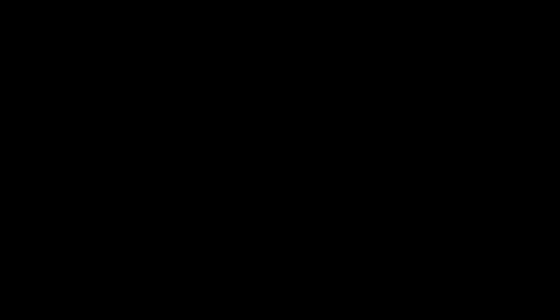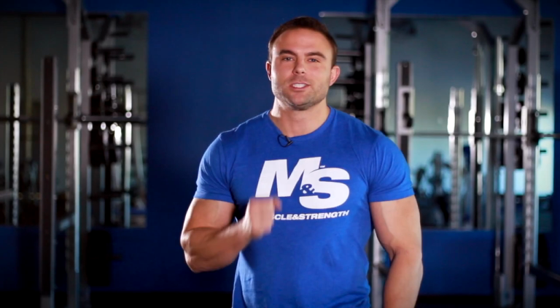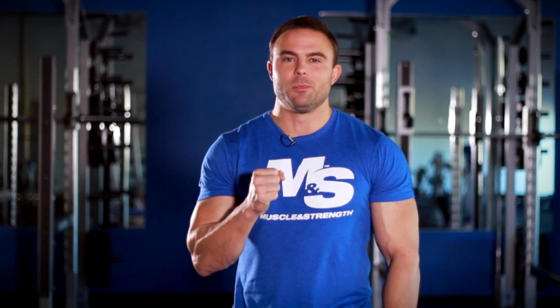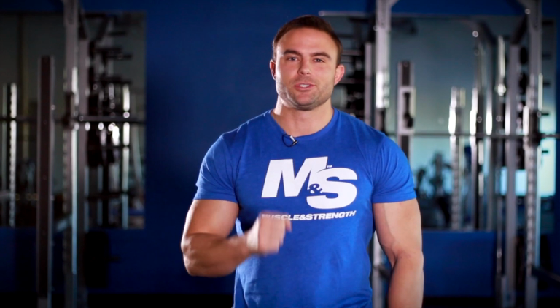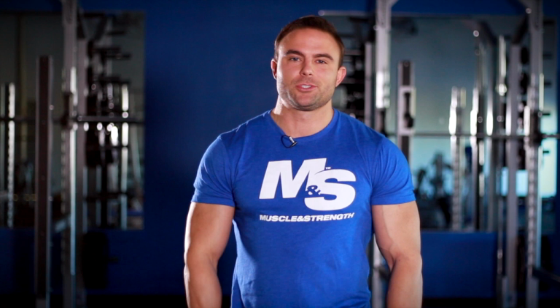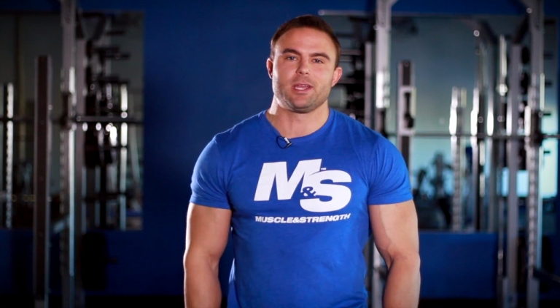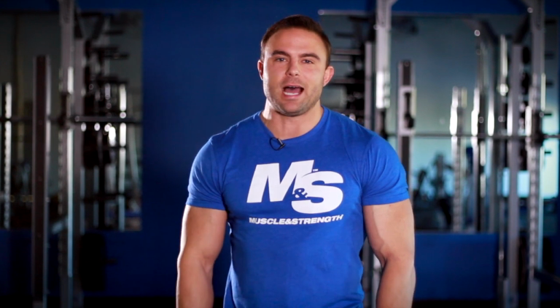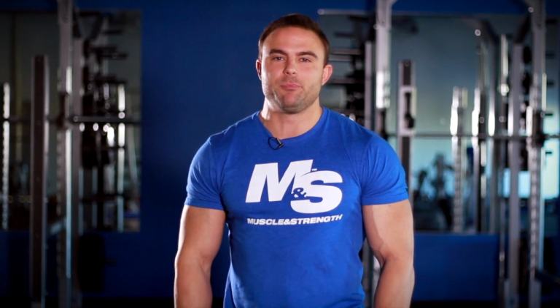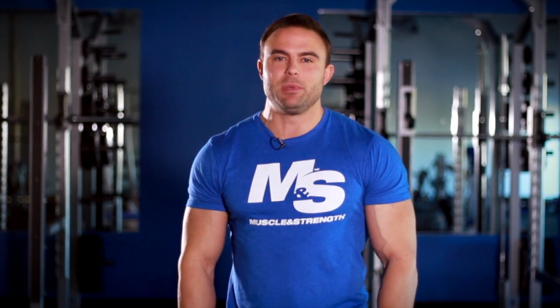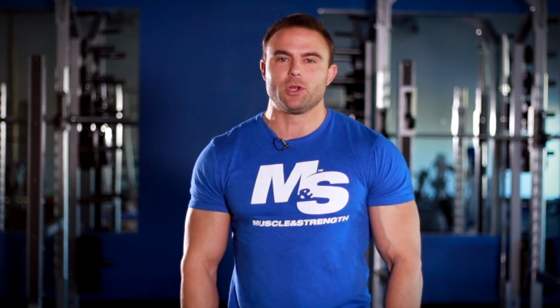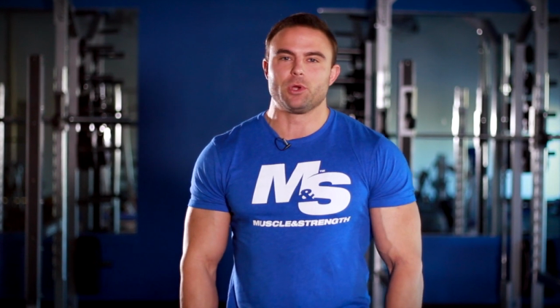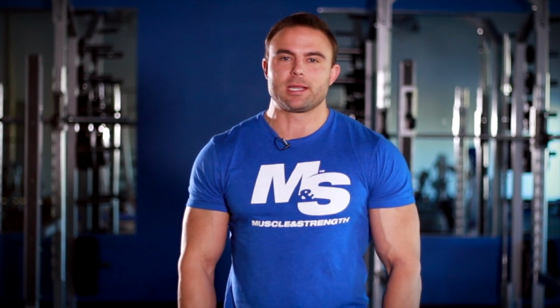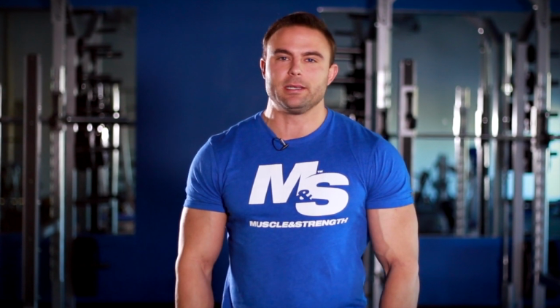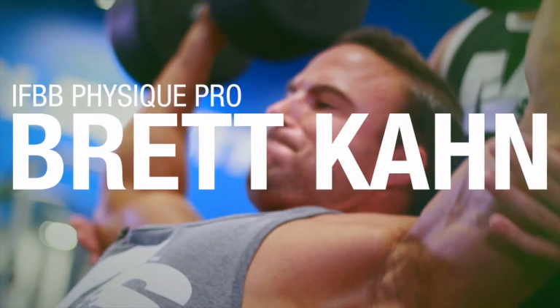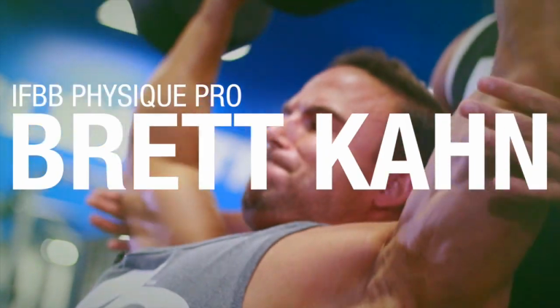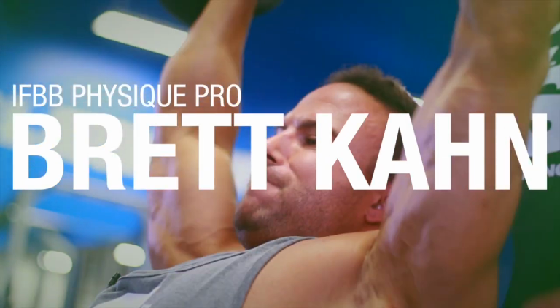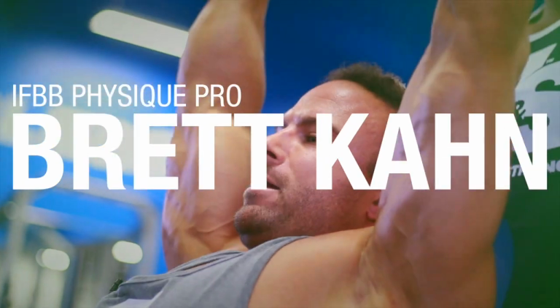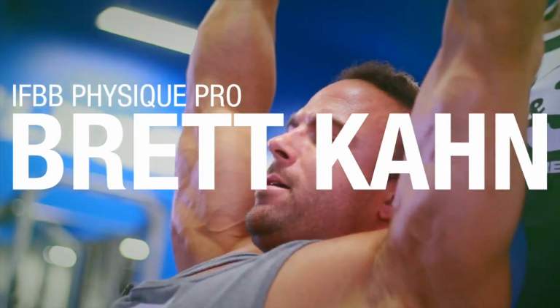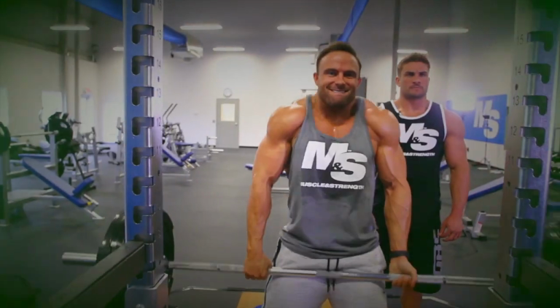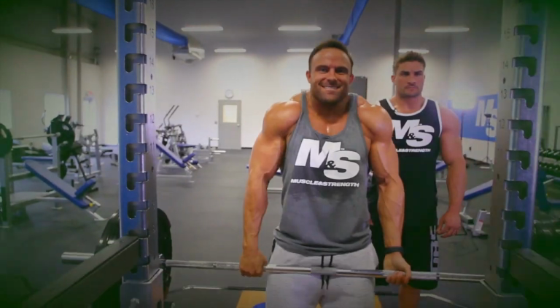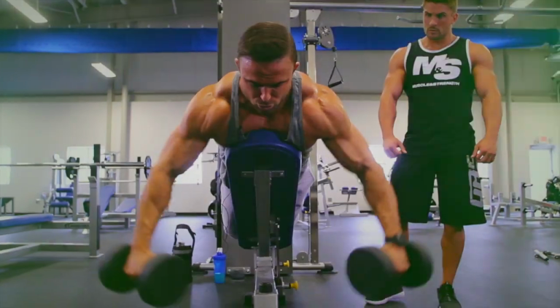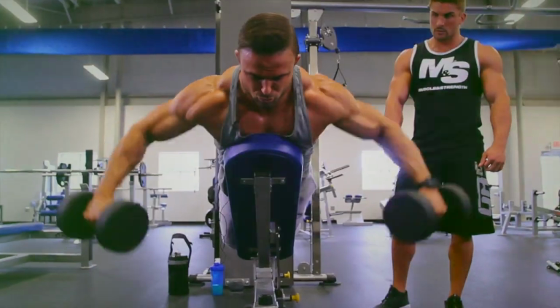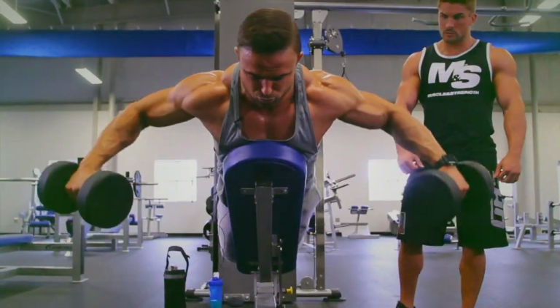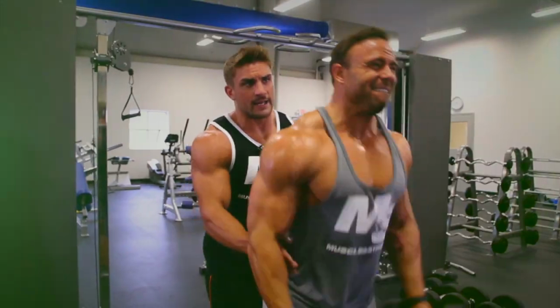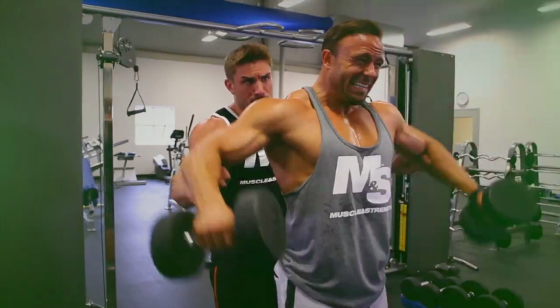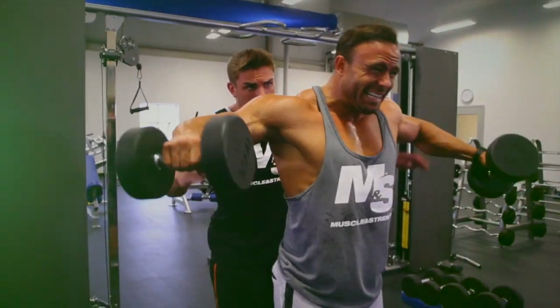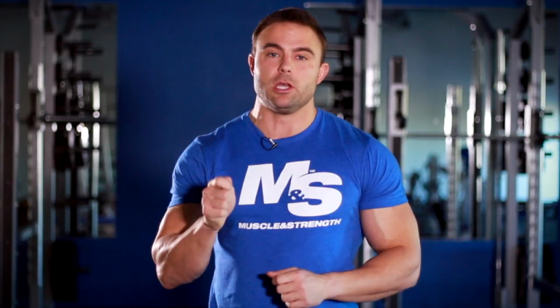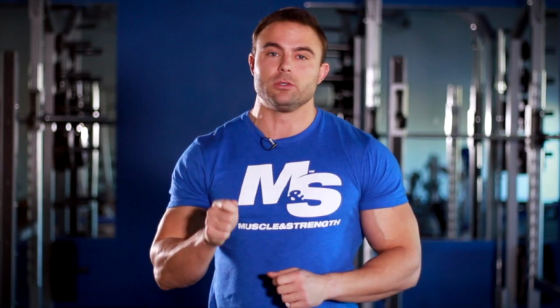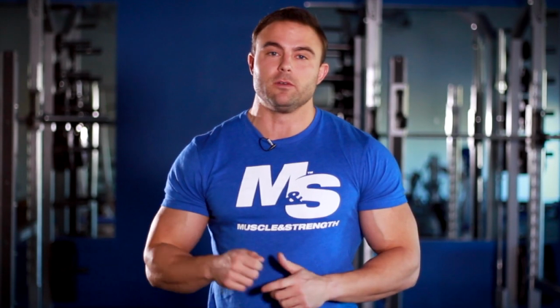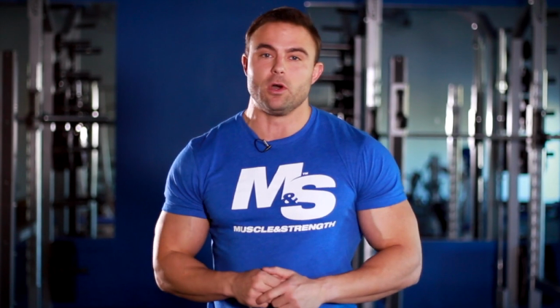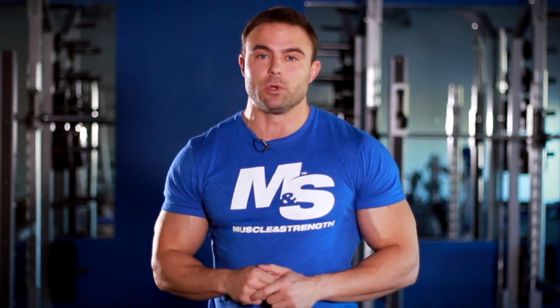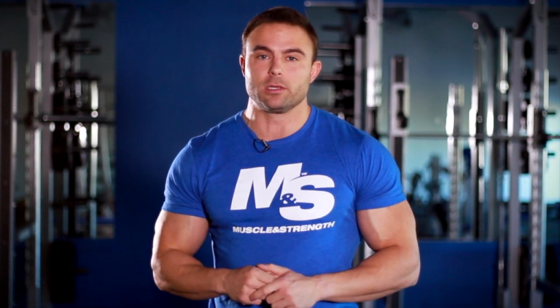What's up Muscle and Strength? IFBB Pro Brett Kahn here. Today we're going to give you some tips on the do's and don'ts of foam rolling.